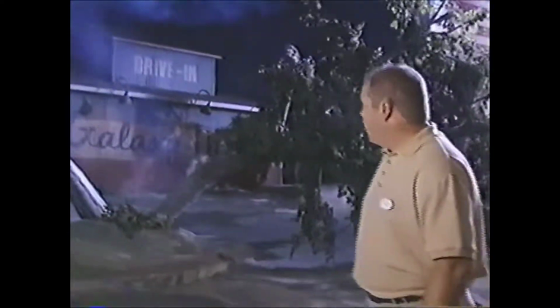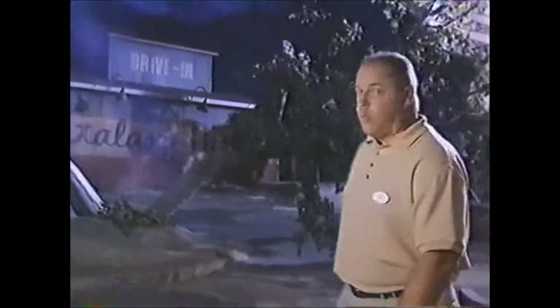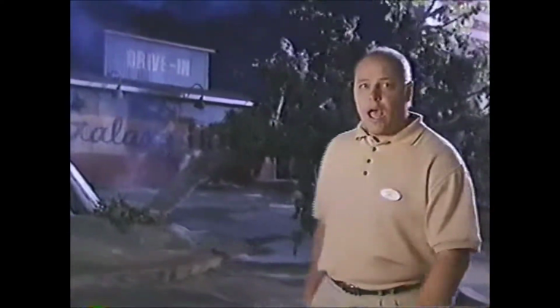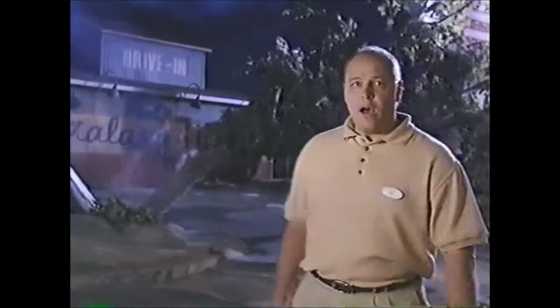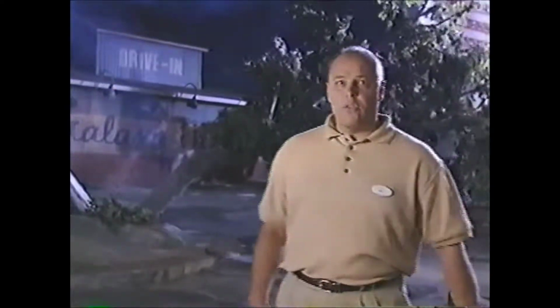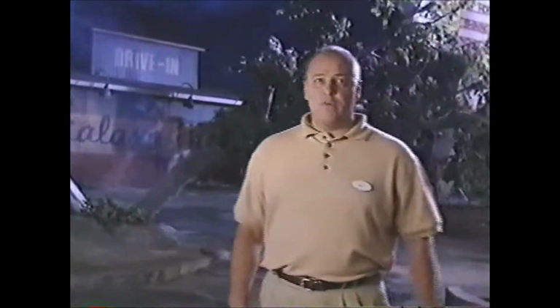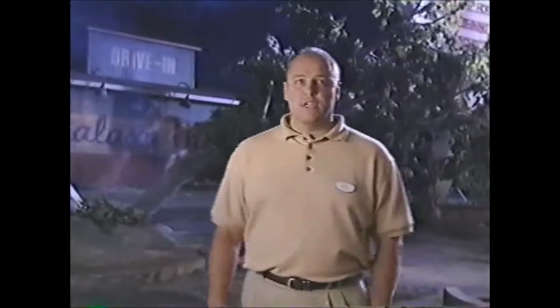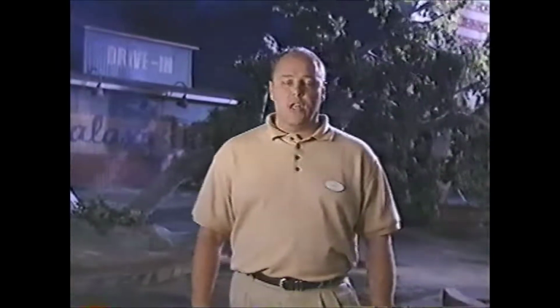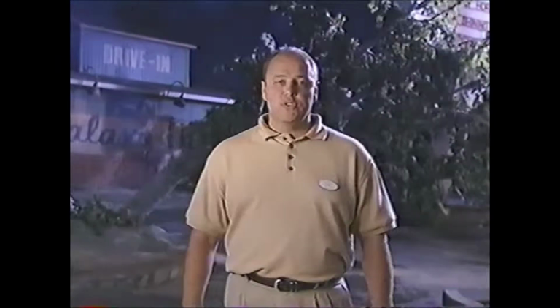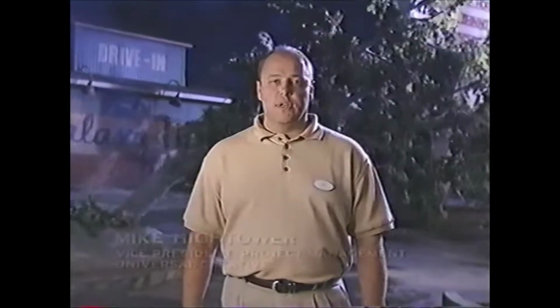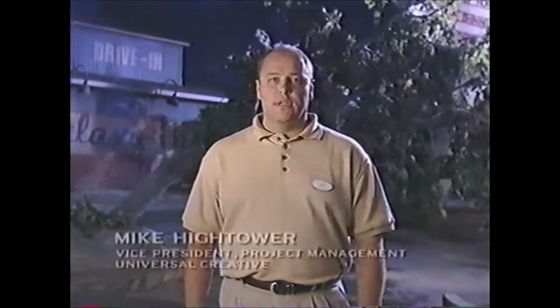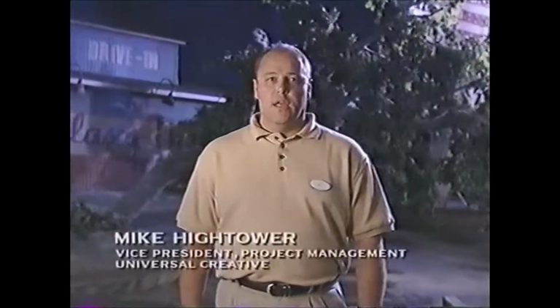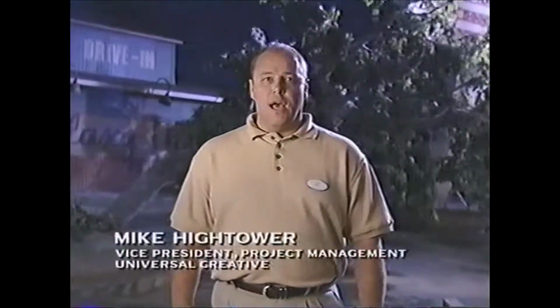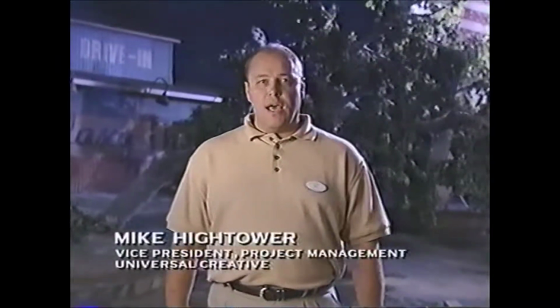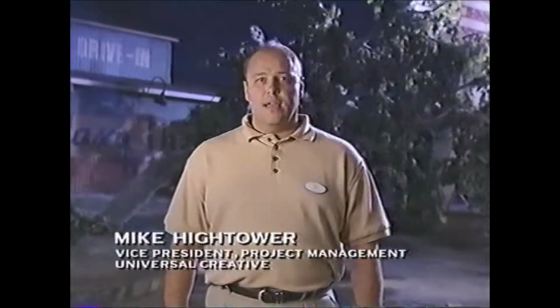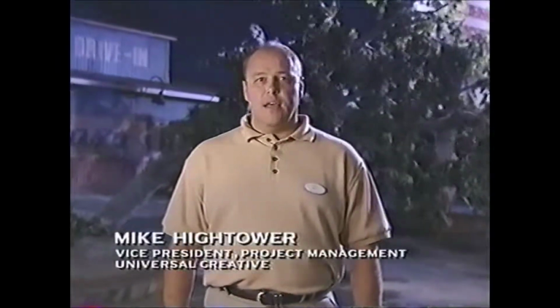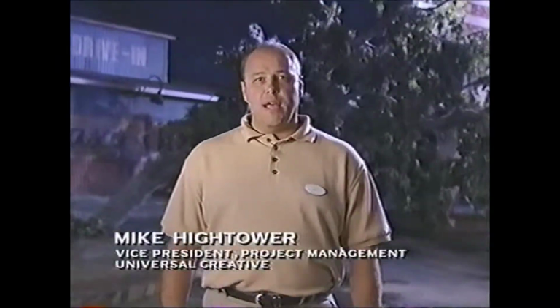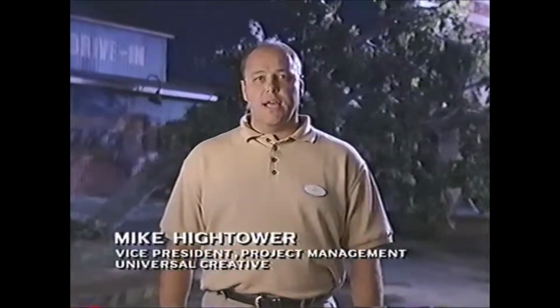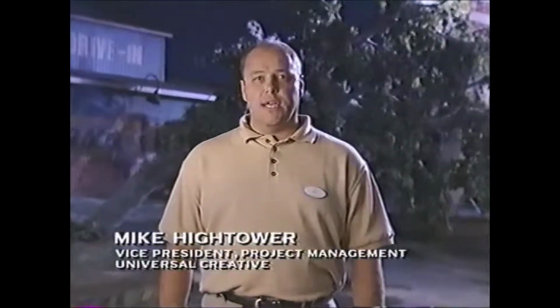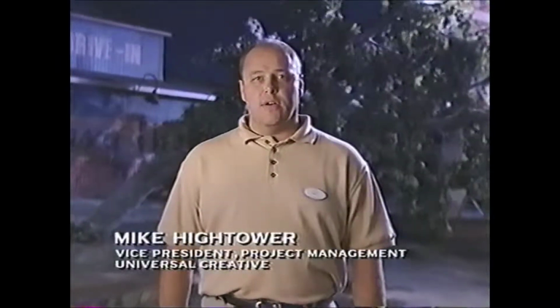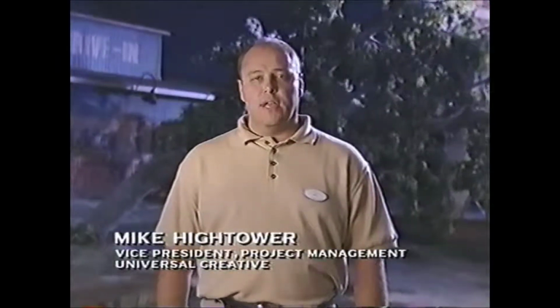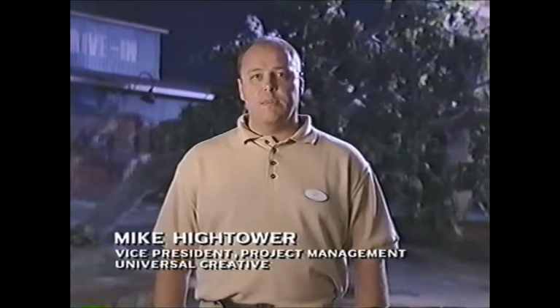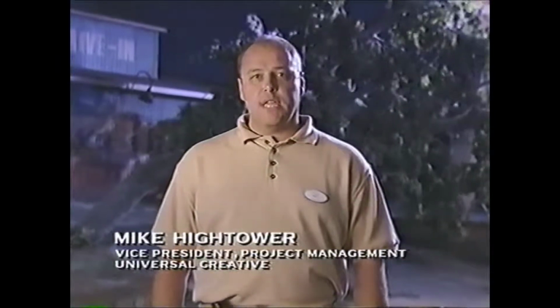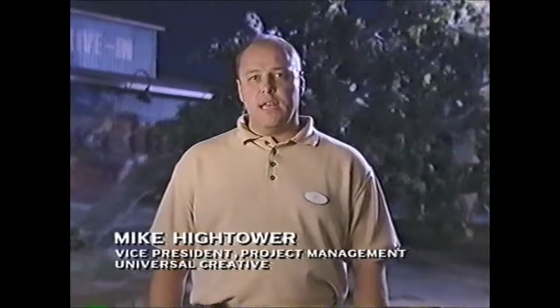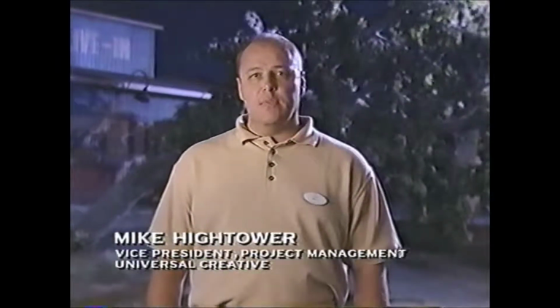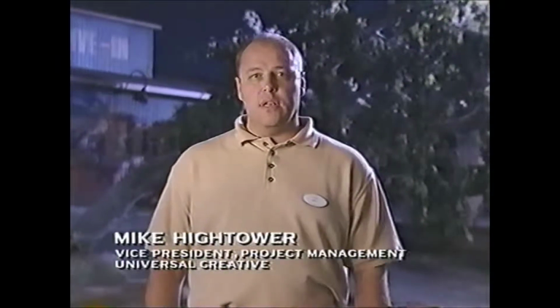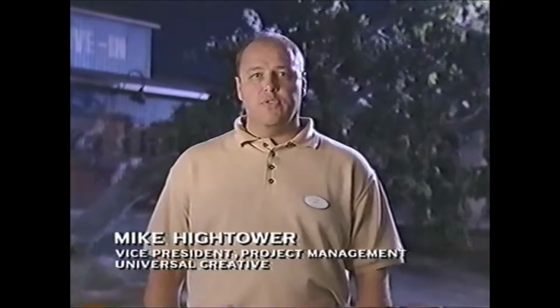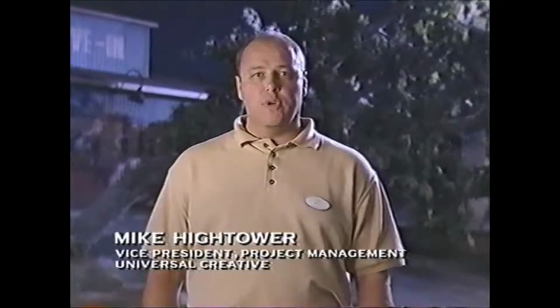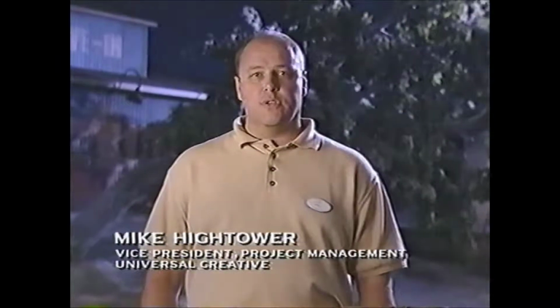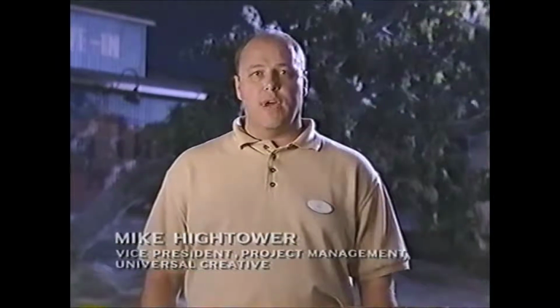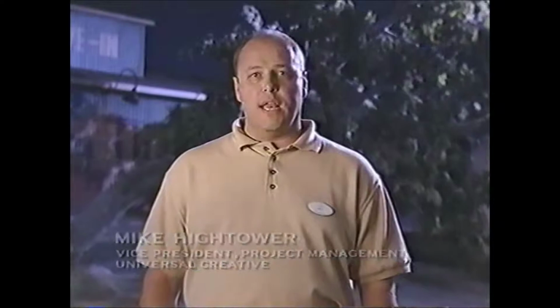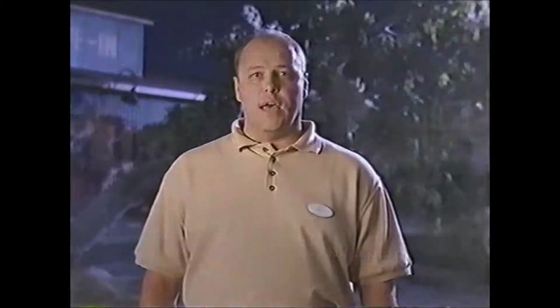Wow! That was a close one. Hi, I'm Mike Hightower, and I'm standing in the middle of Twister: Ride it Out.